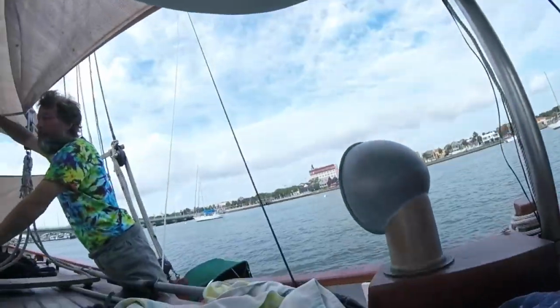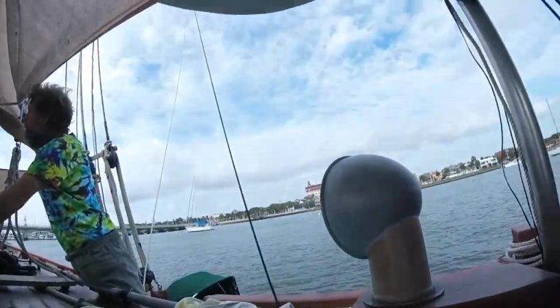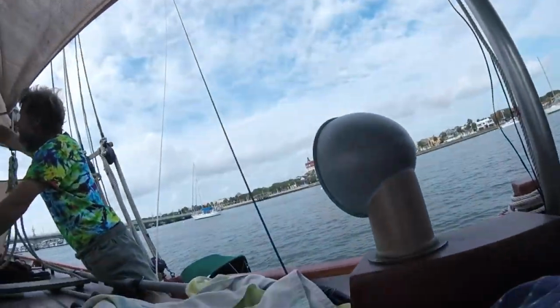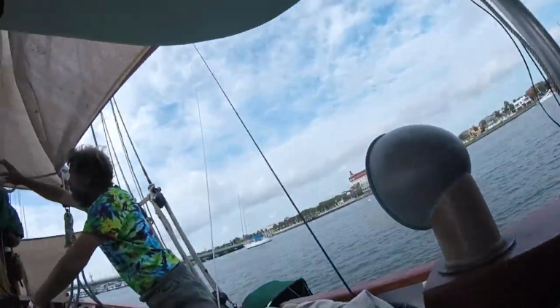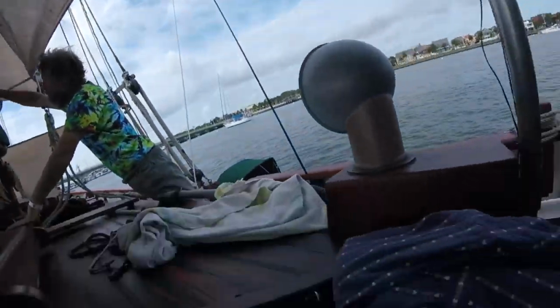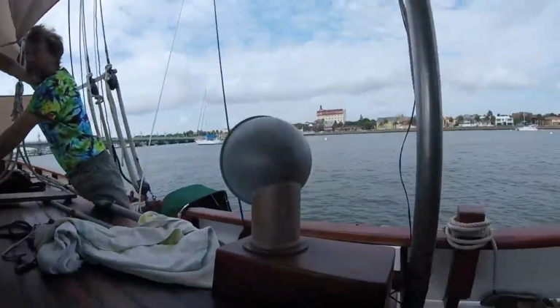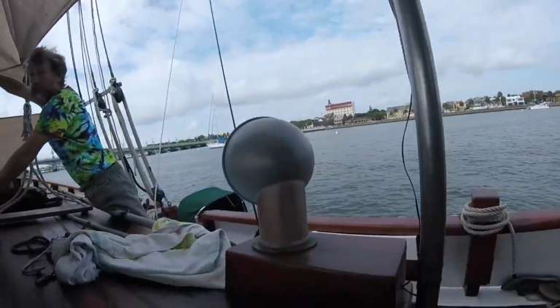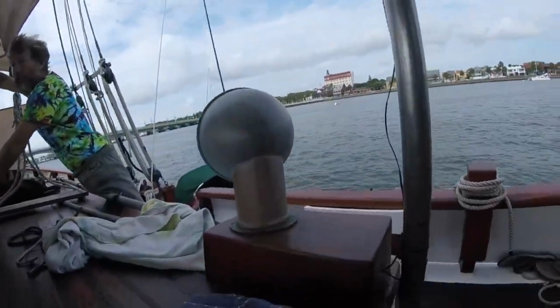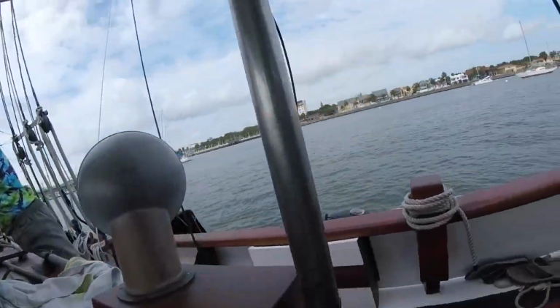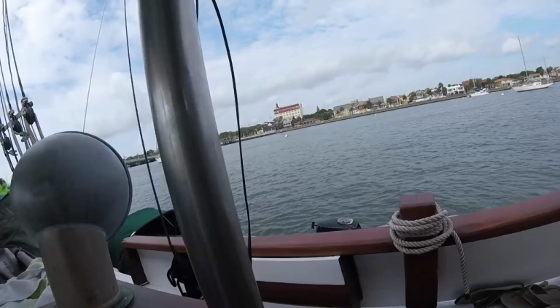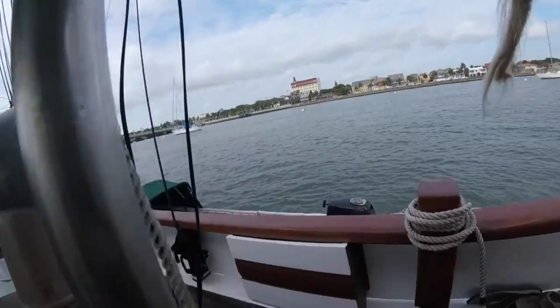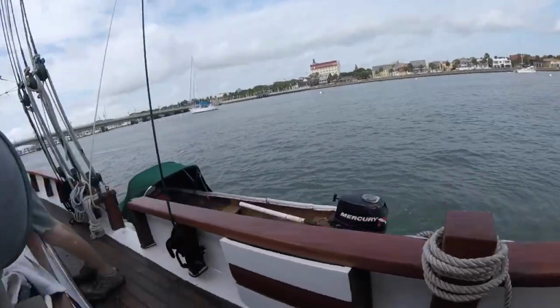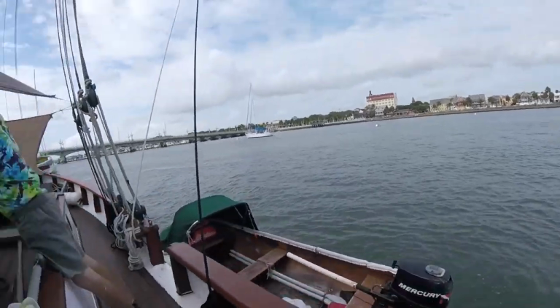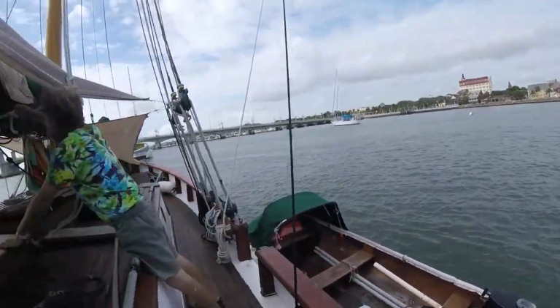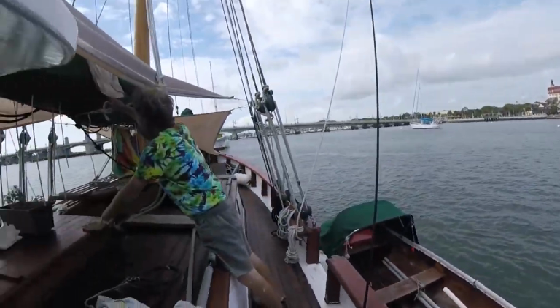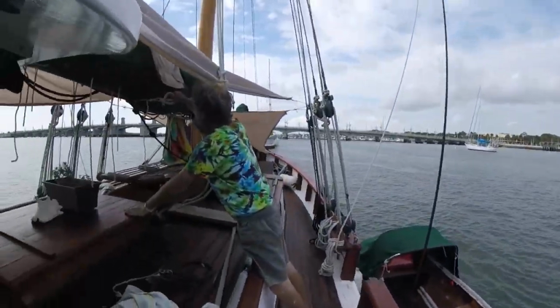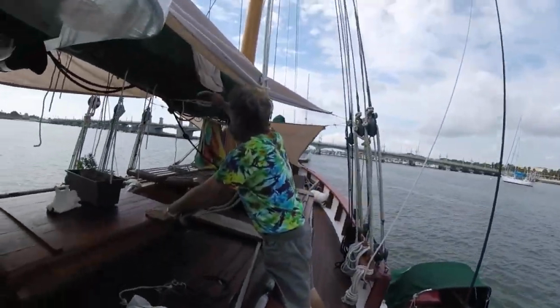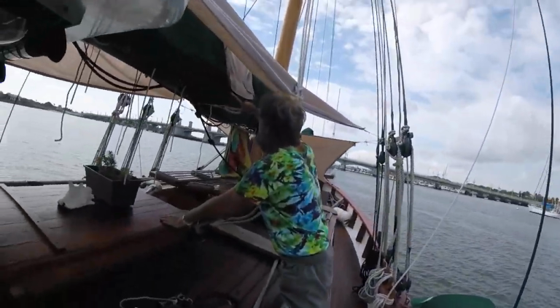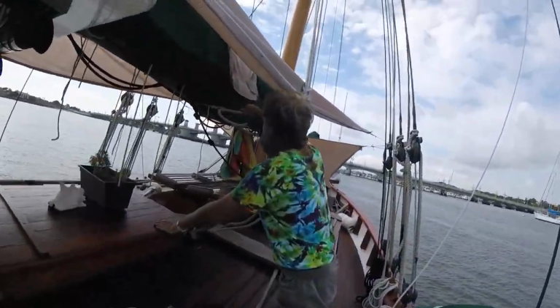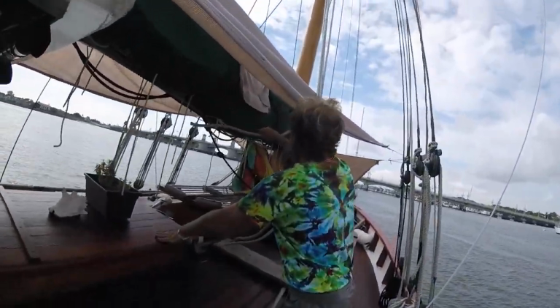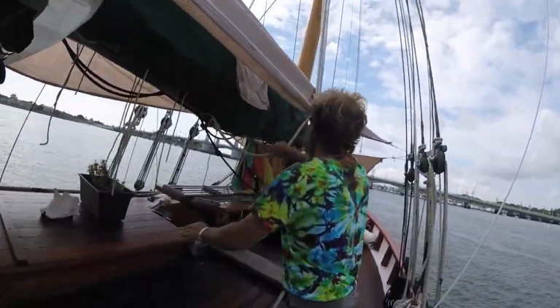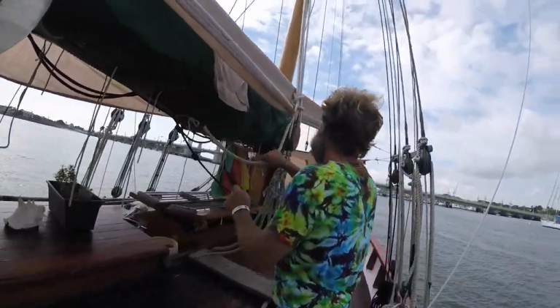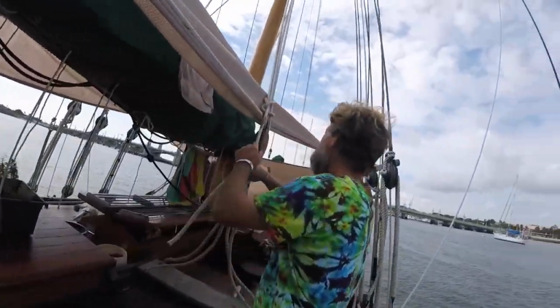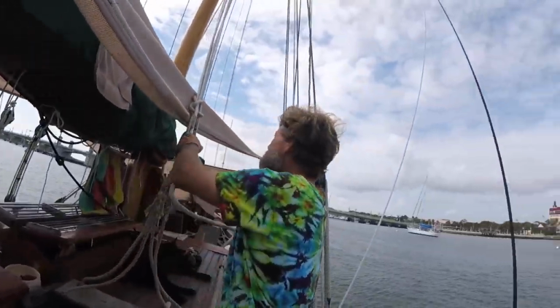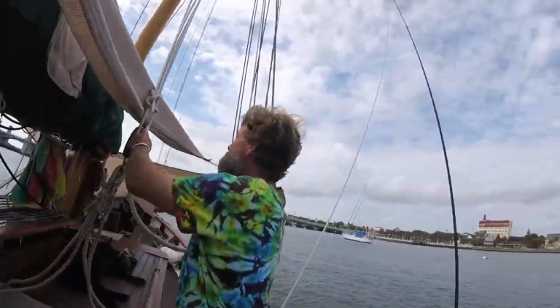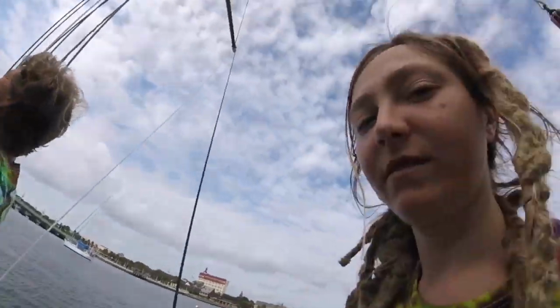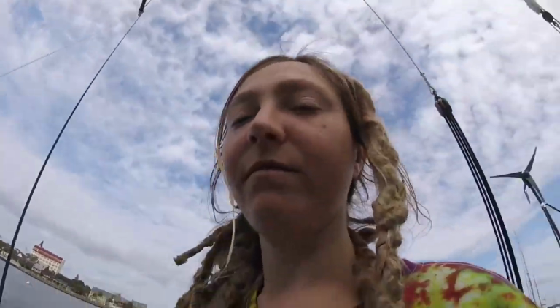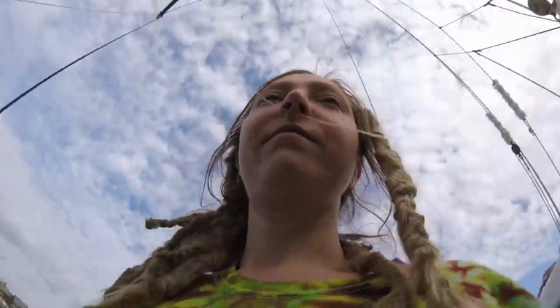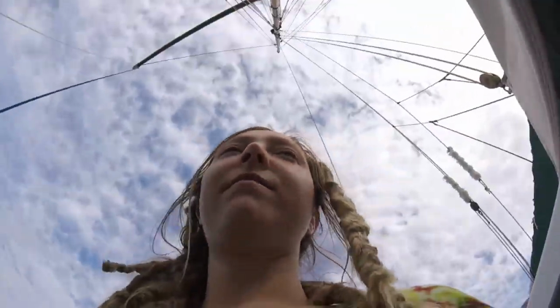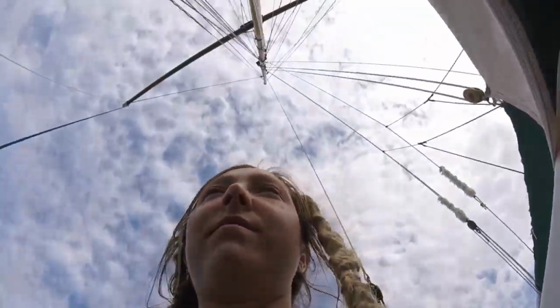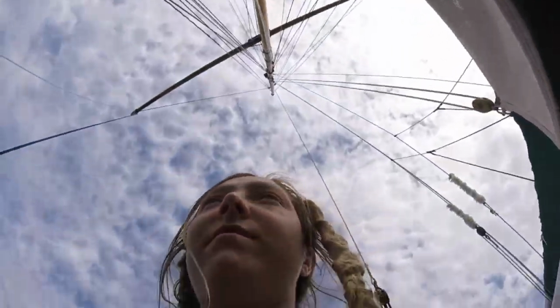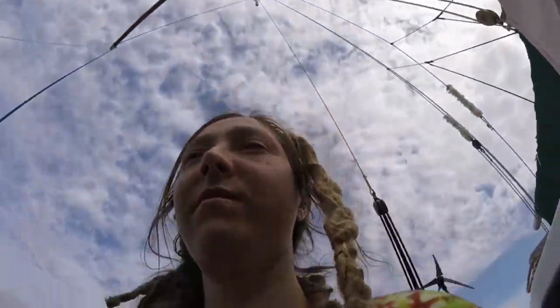Maybe I'll go in the bosun's chair up to that one point, and then get out of the chair, so I don't have to climb all that way. It's just kind of tiring, but it's easy in the chair.